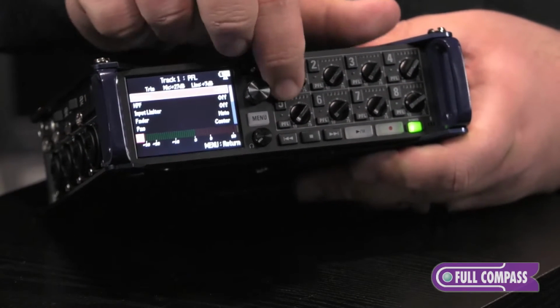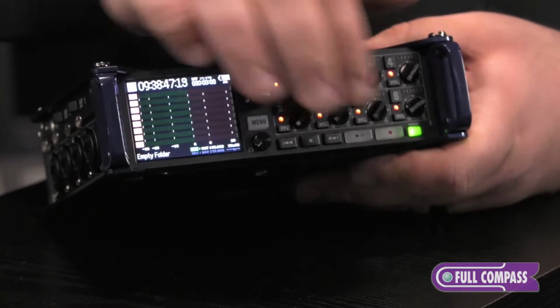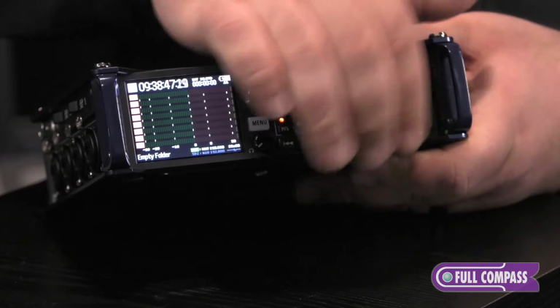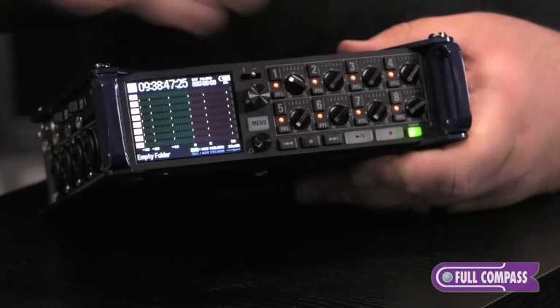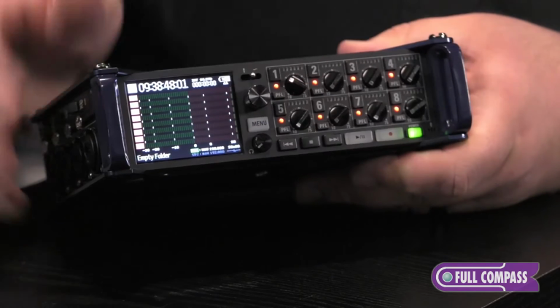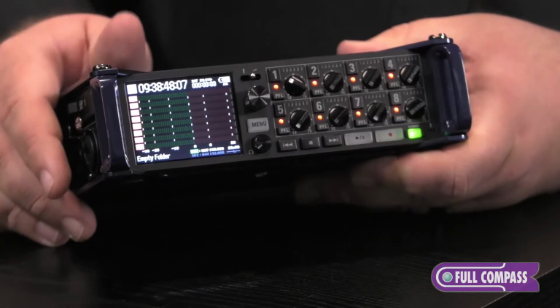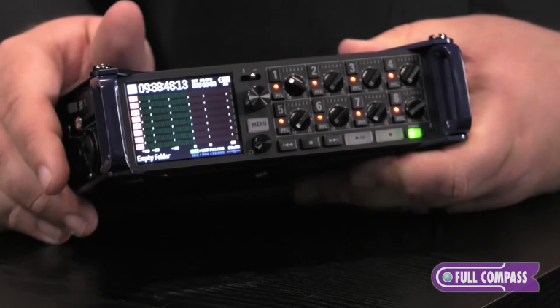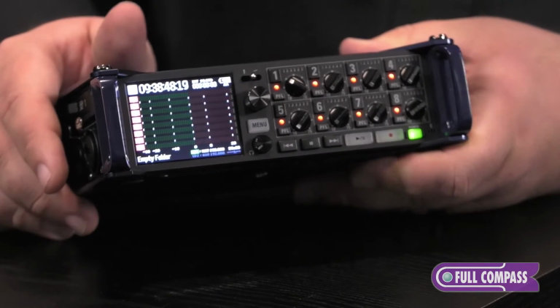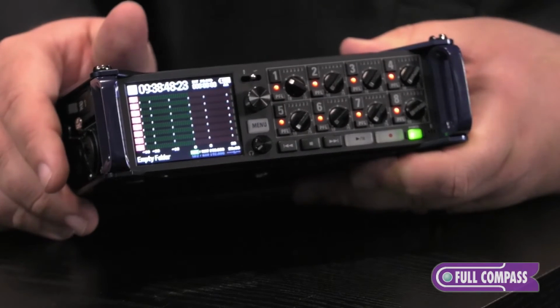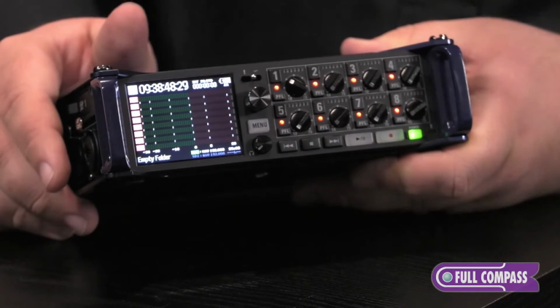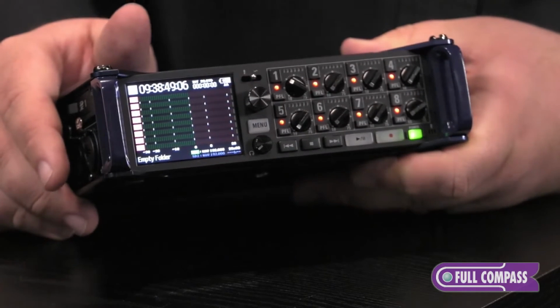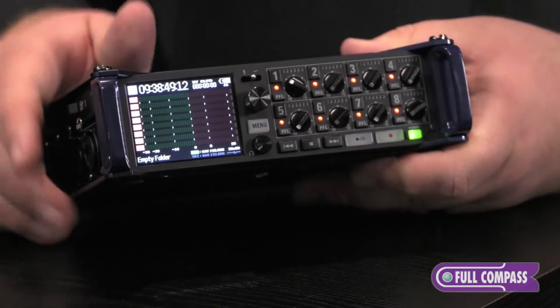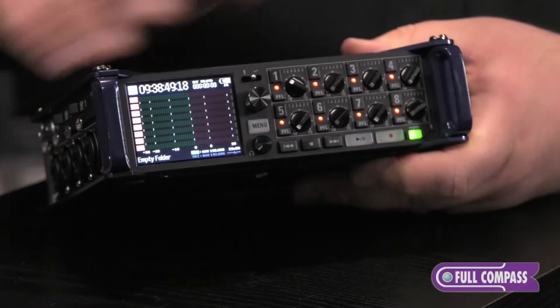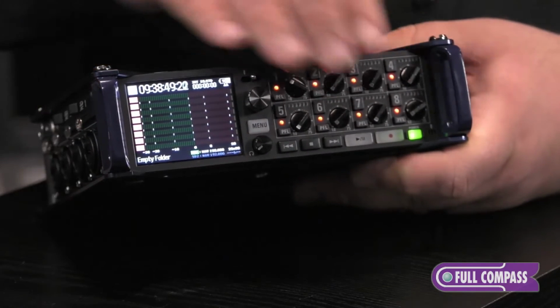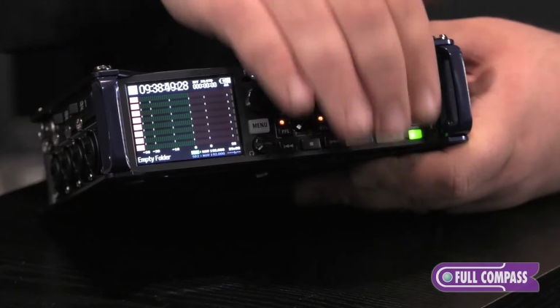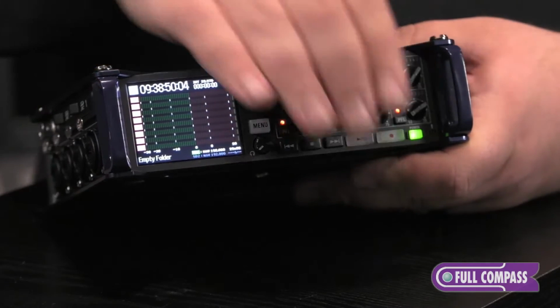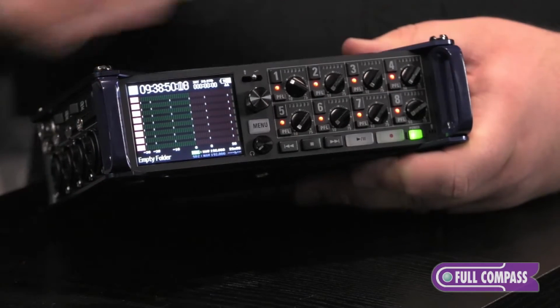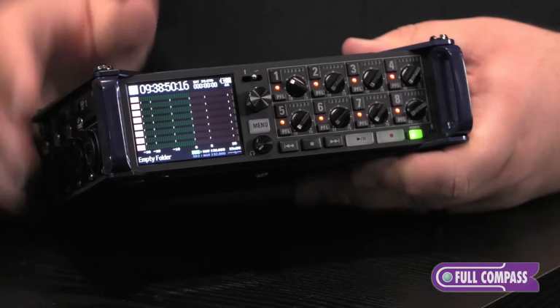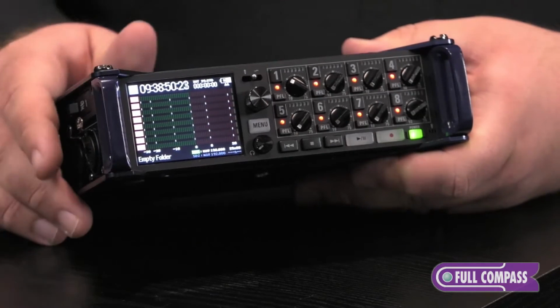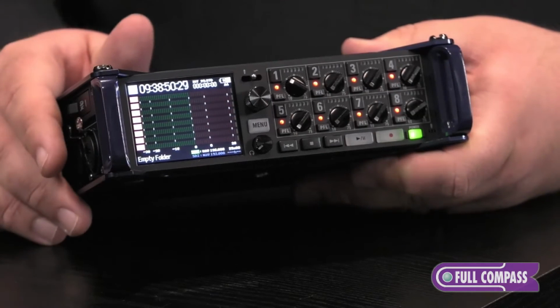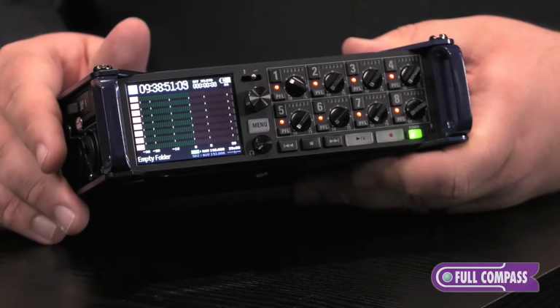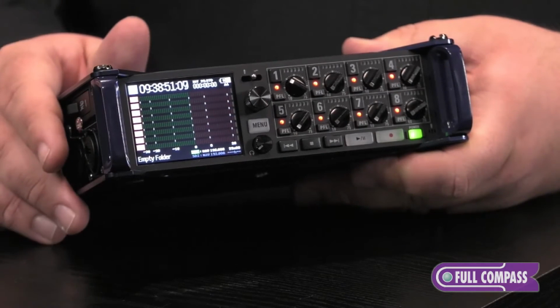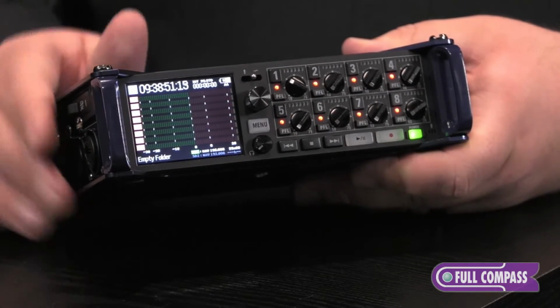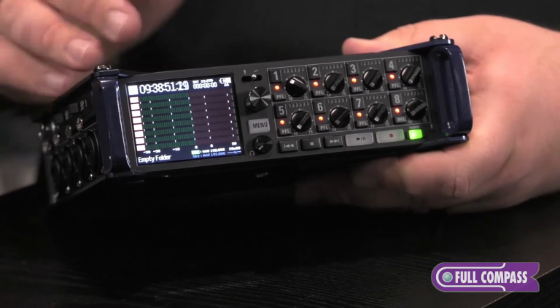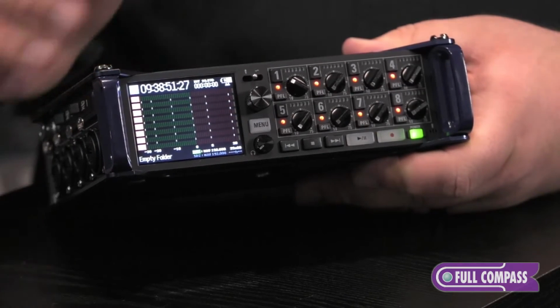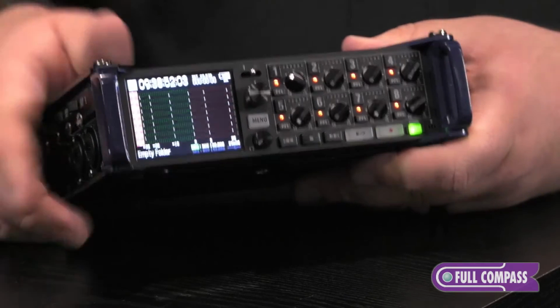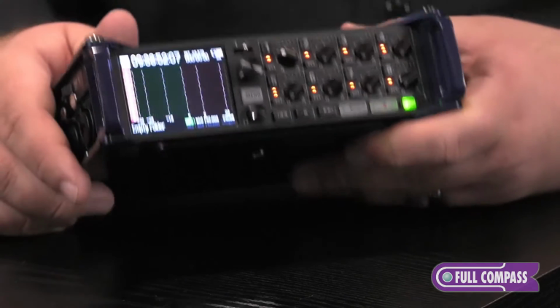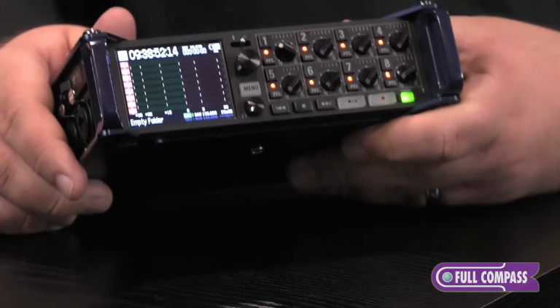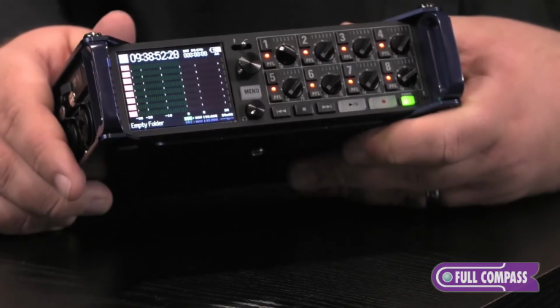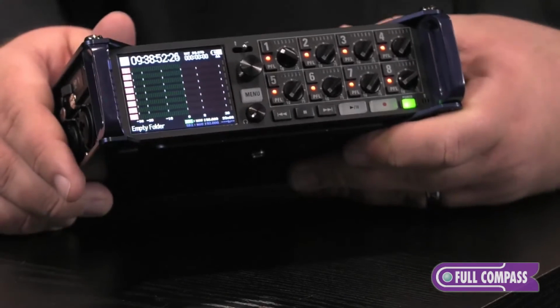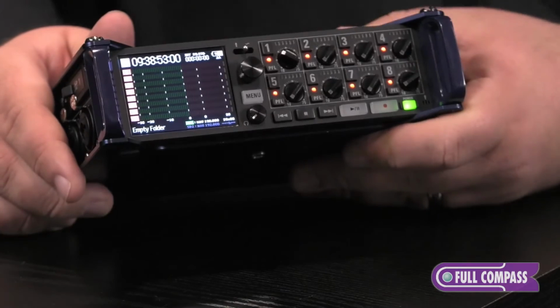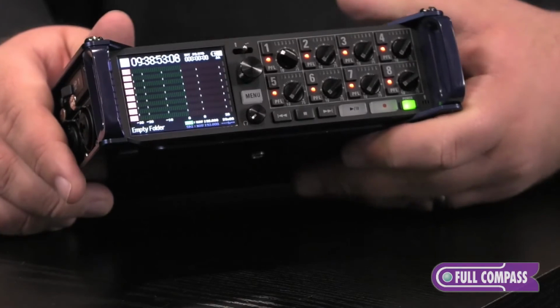On the bottom, we have our regular transport controls: record, play, stop, fast forward, and rewind.